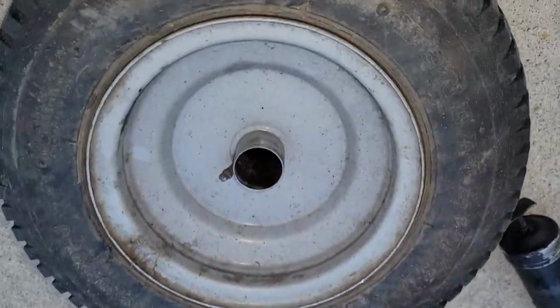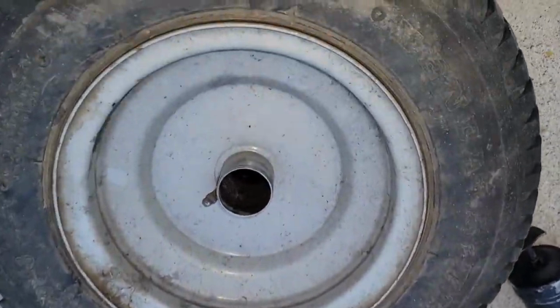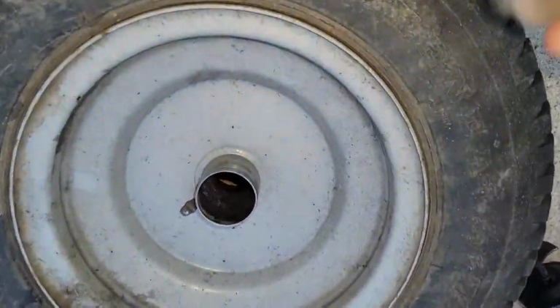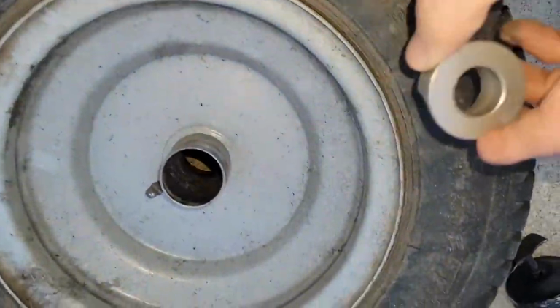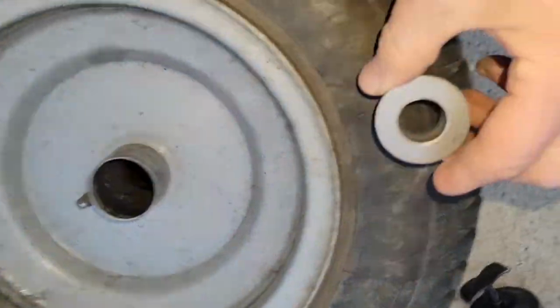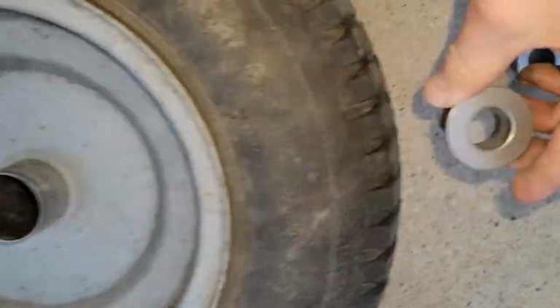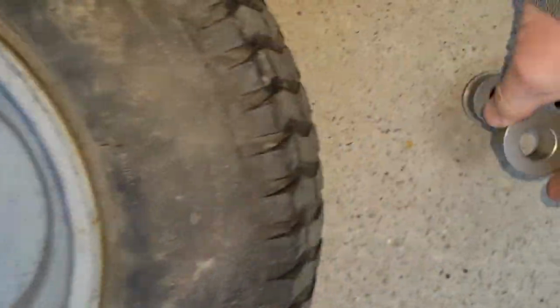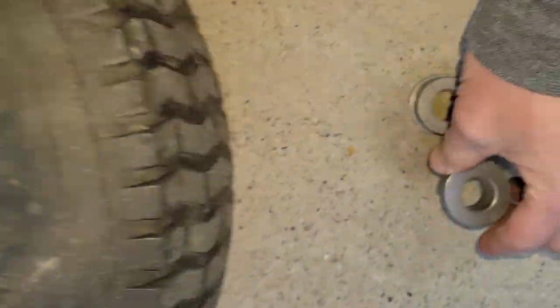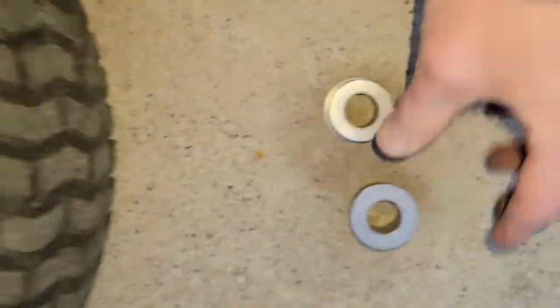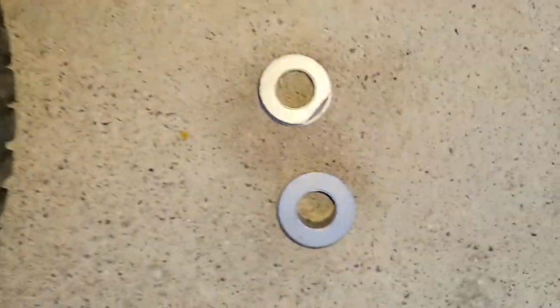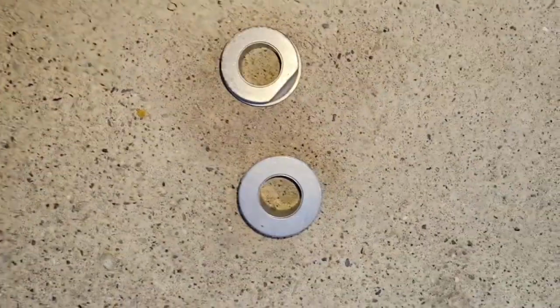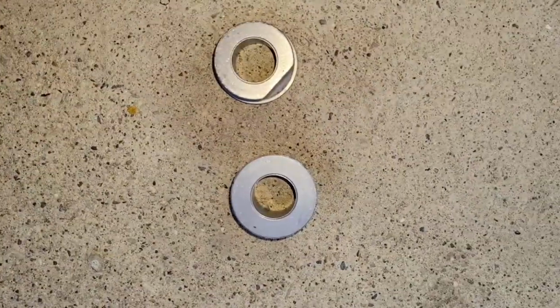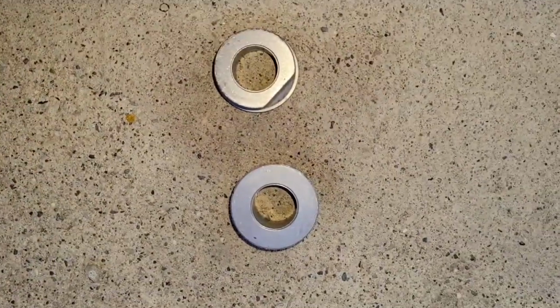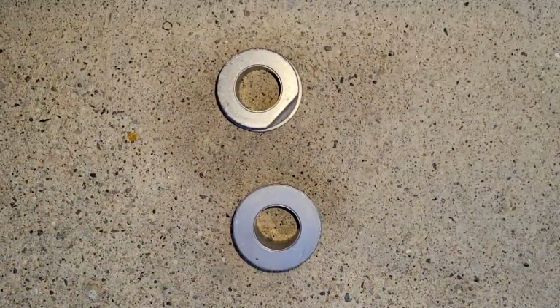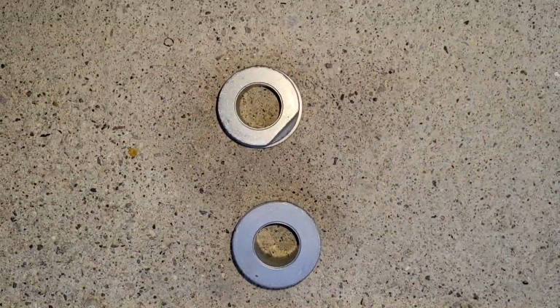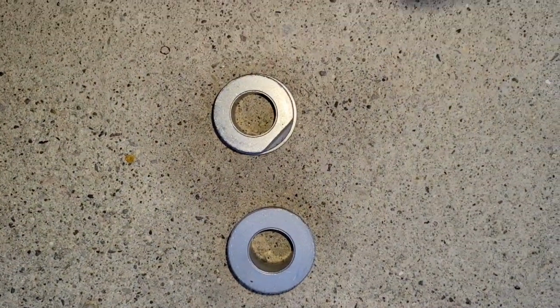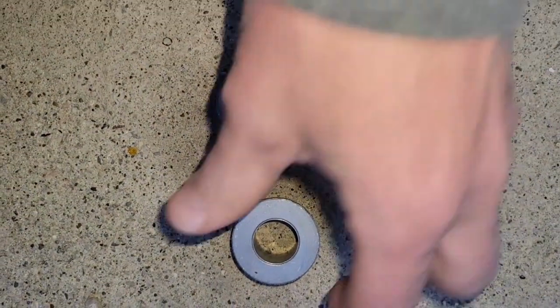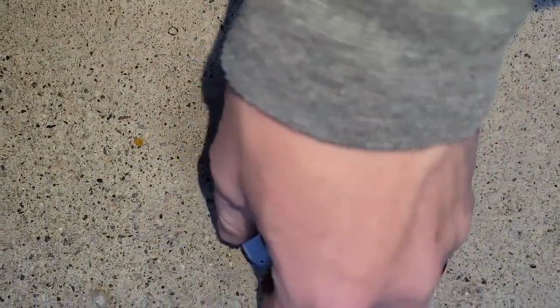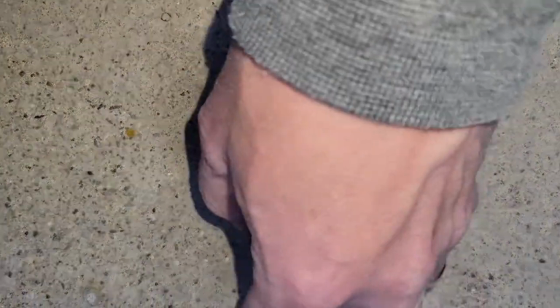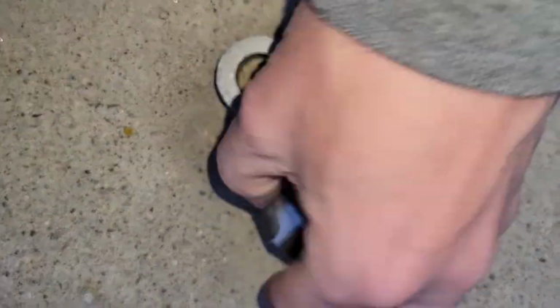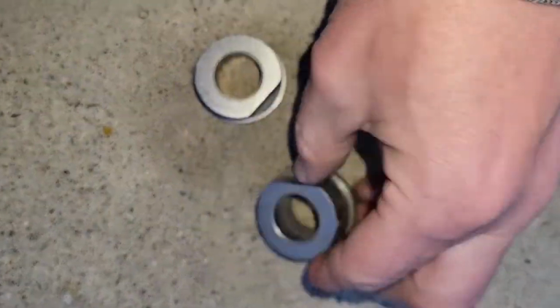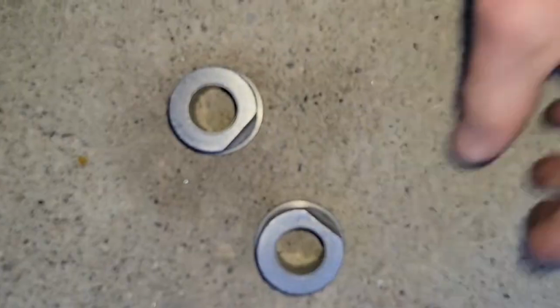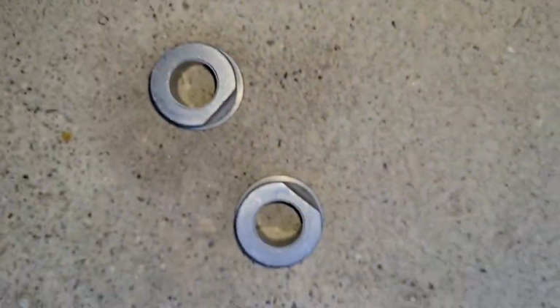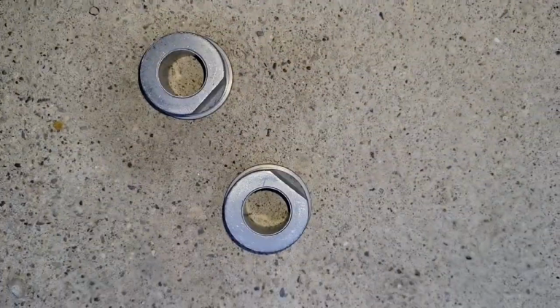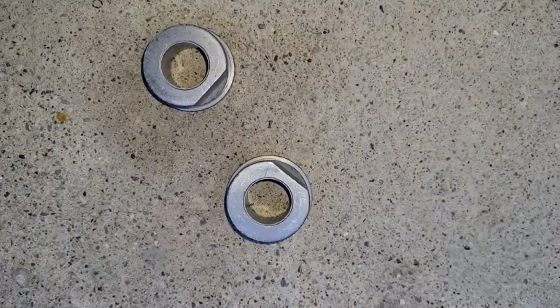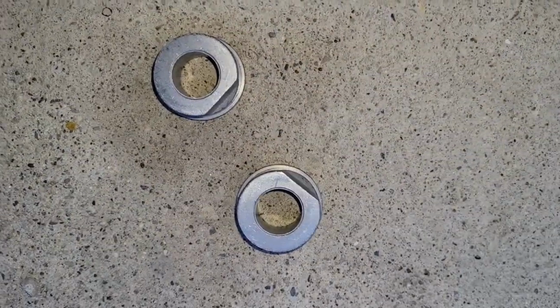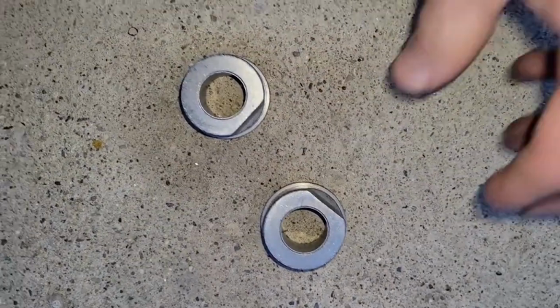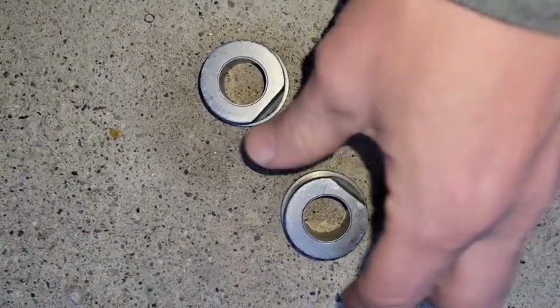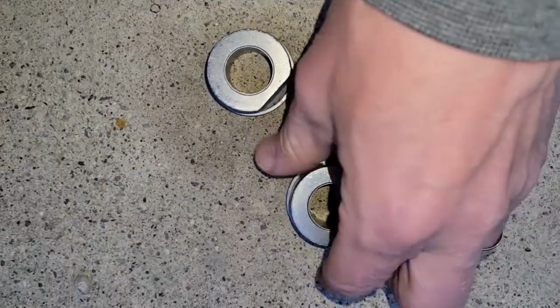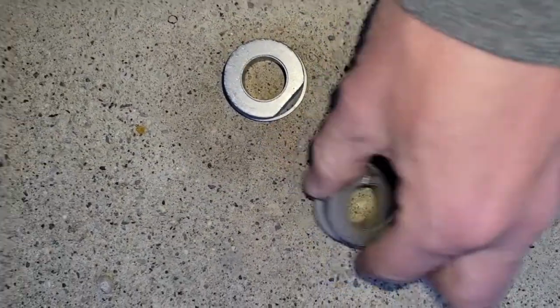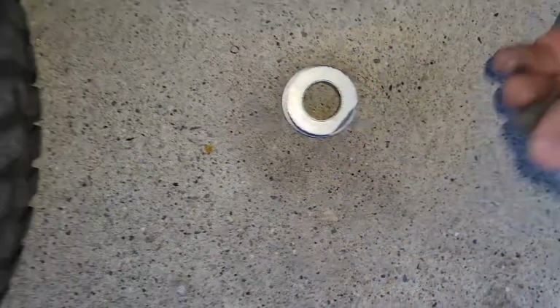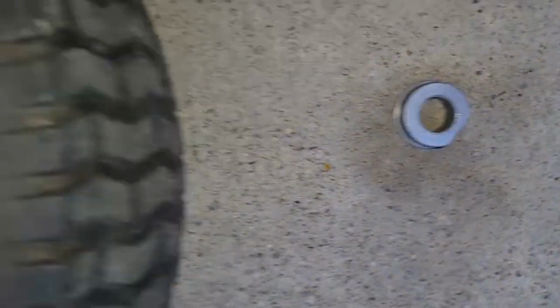I suppose from turning the same way all the time, it's worse on one side than the other — I suspect that's why it happened like that. We got our new bearing parts here, or bushings I should say, came in the mail today.